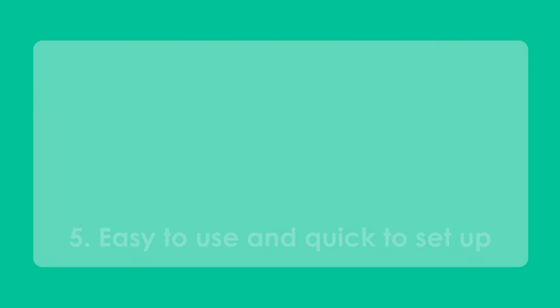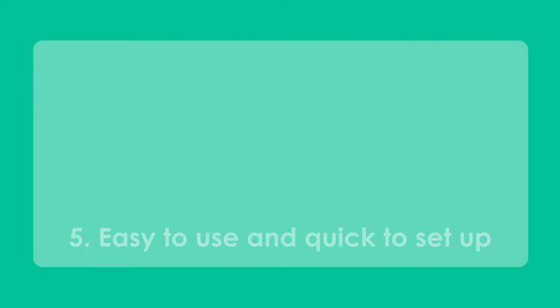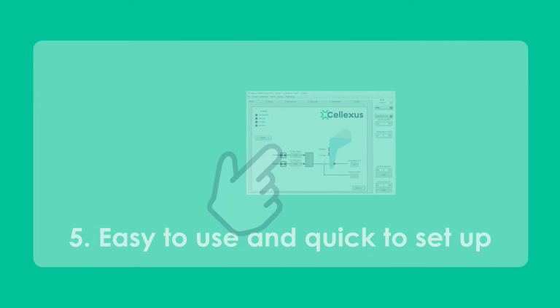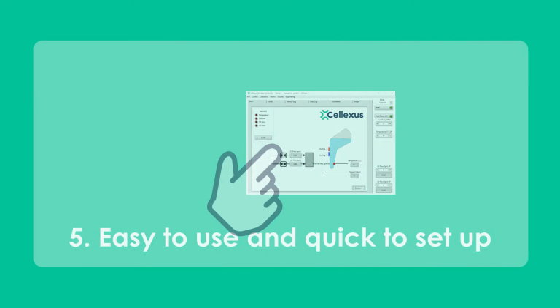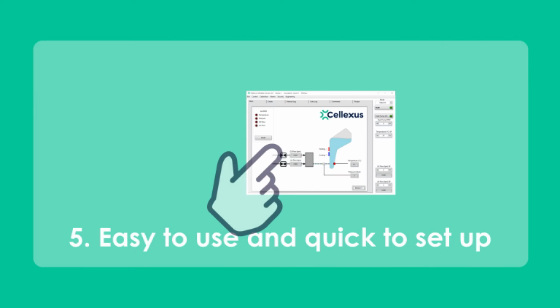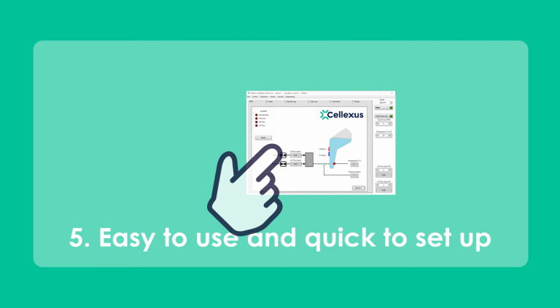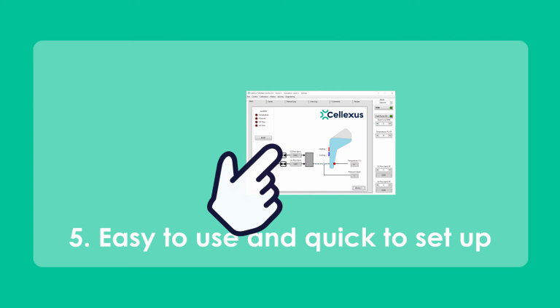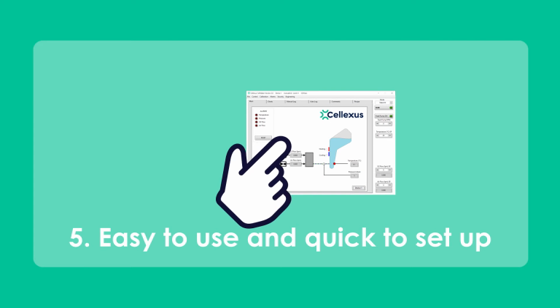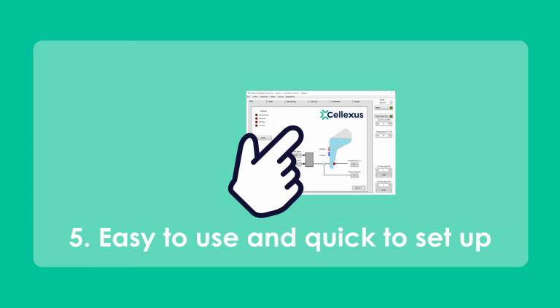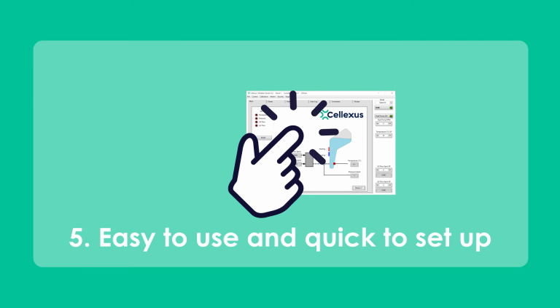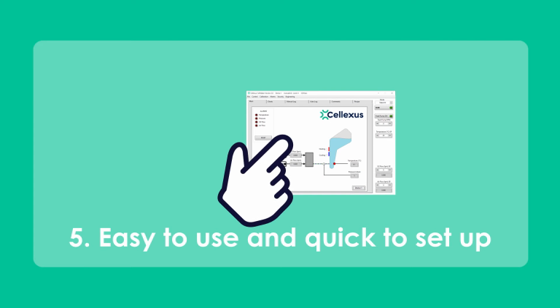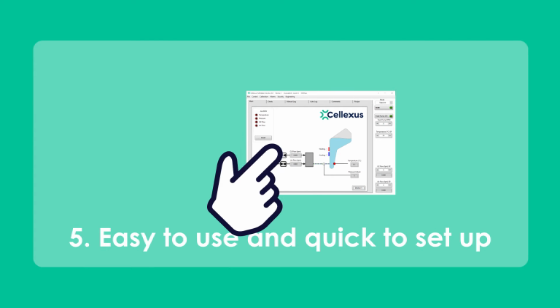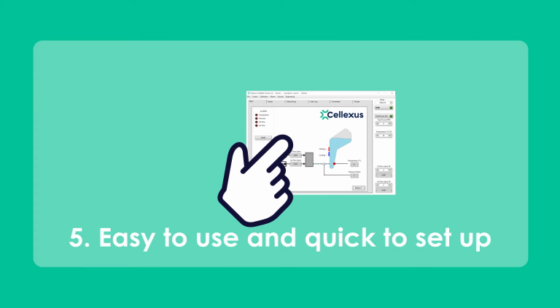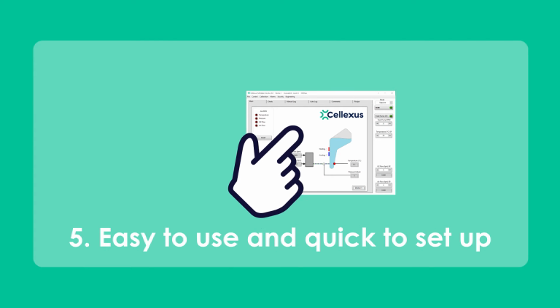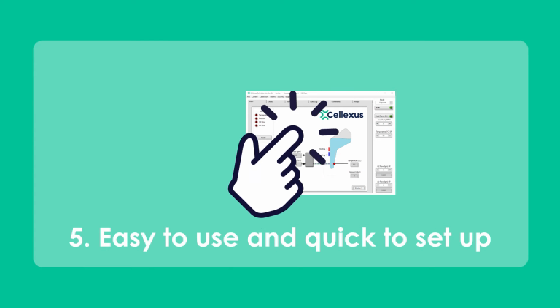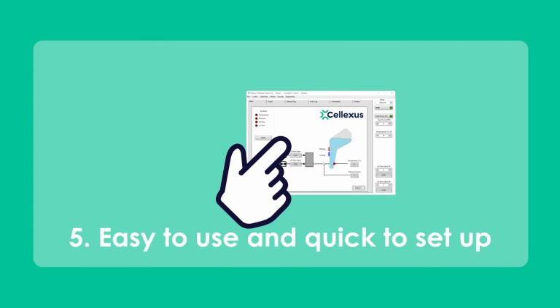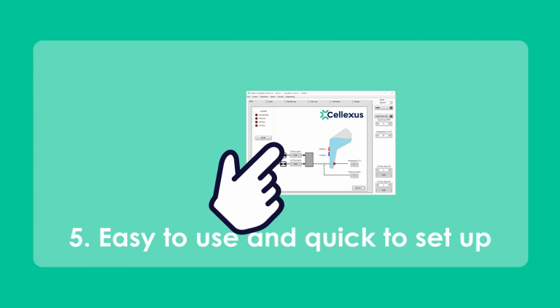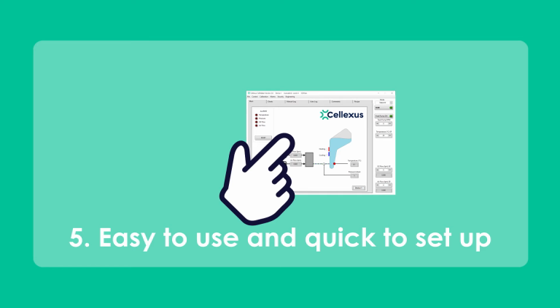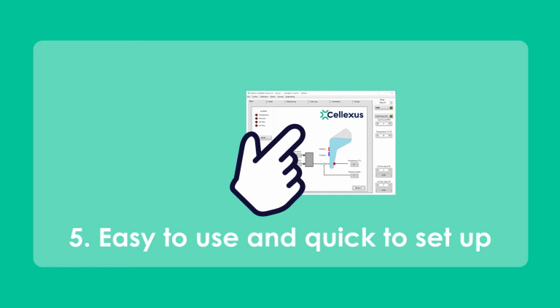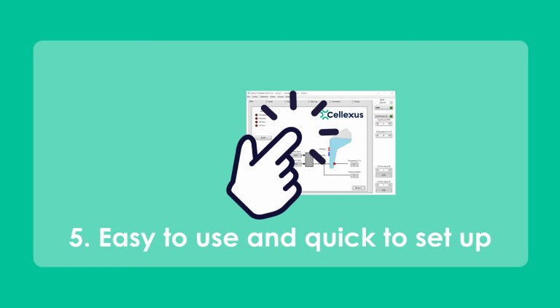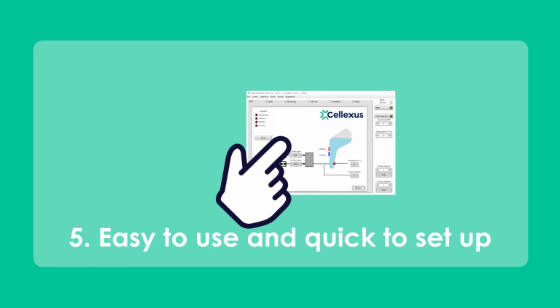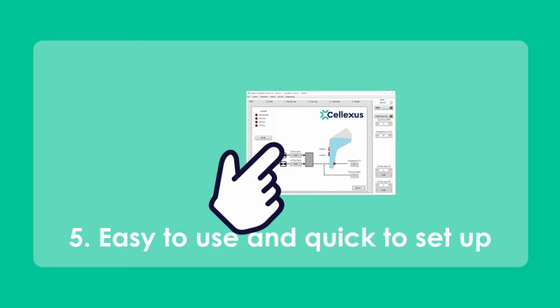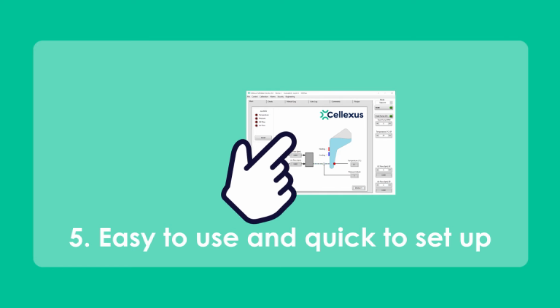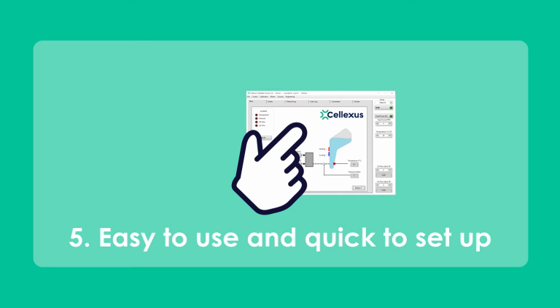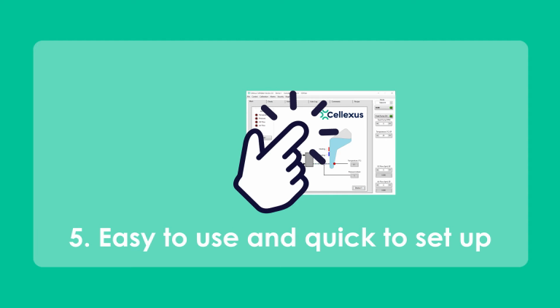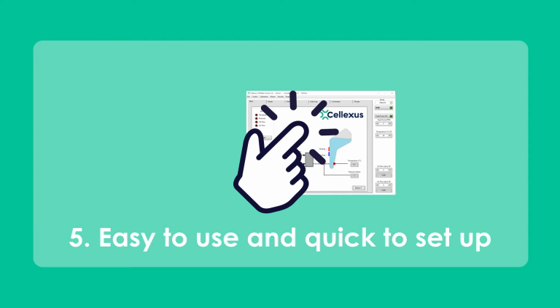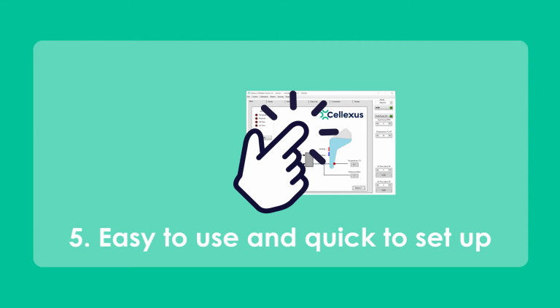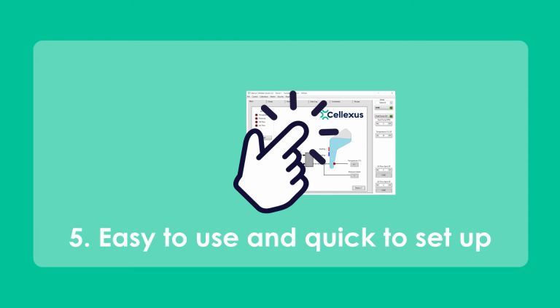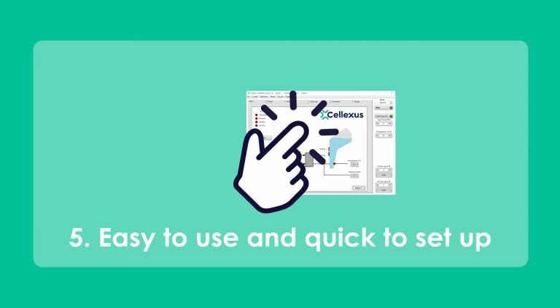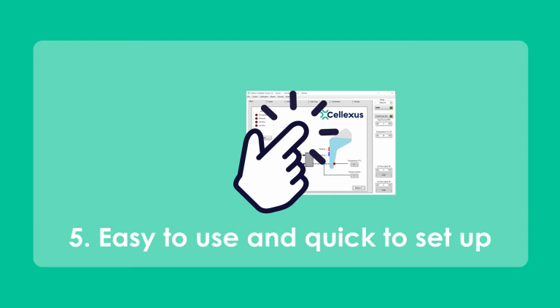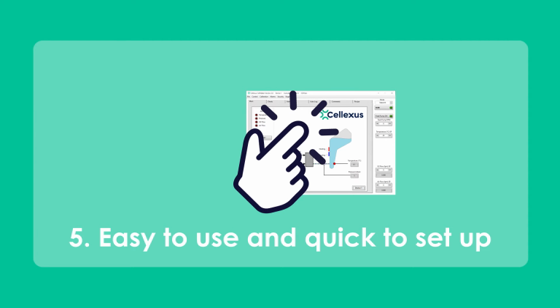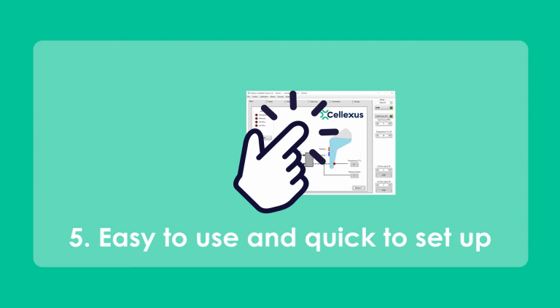The Cellmaker systems are quick to set up, easy to use, and can be operated with a simple touch of the finger.